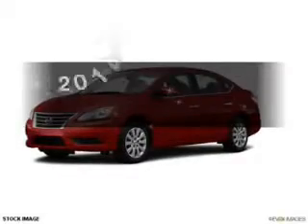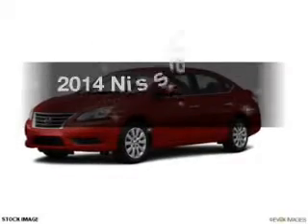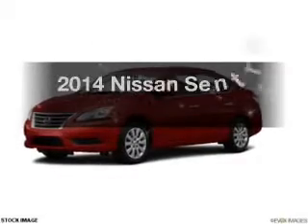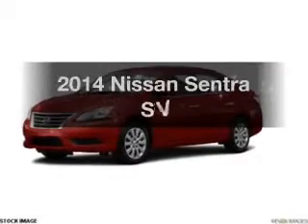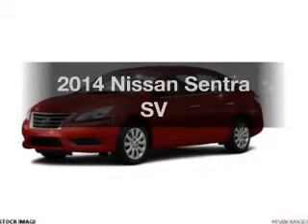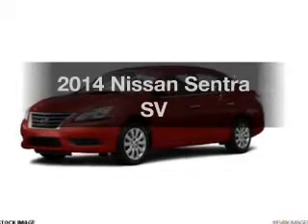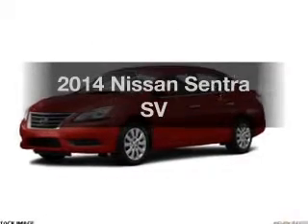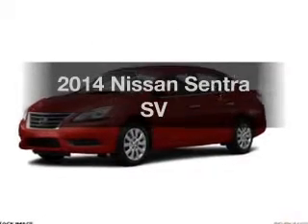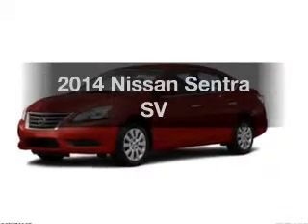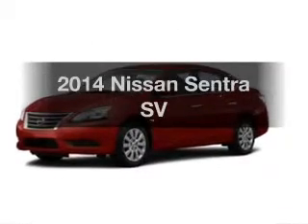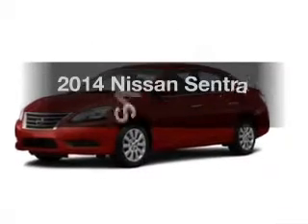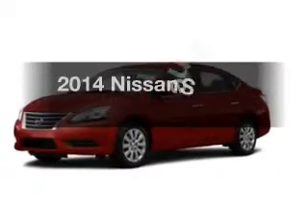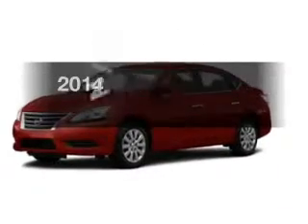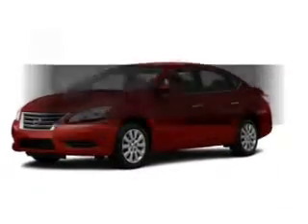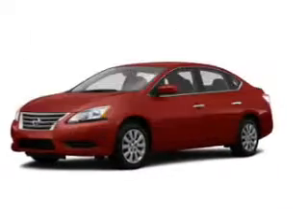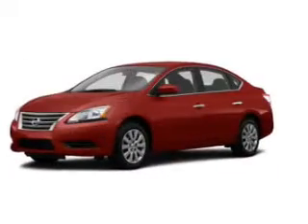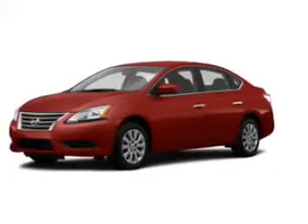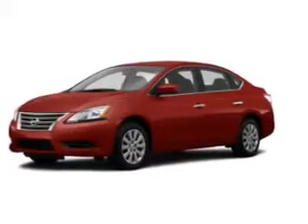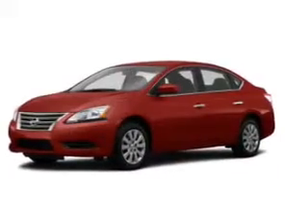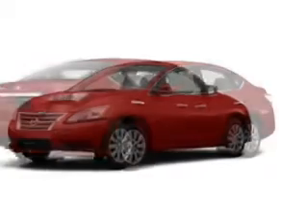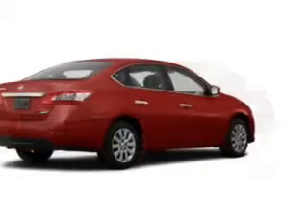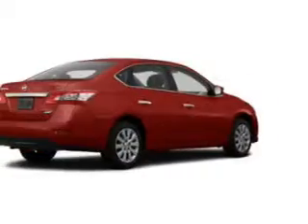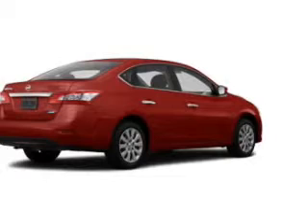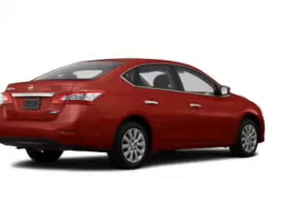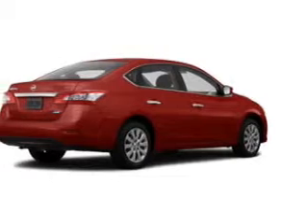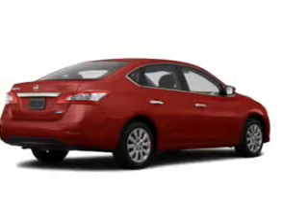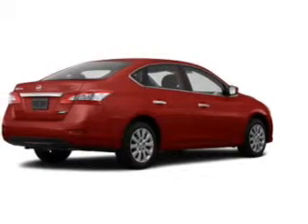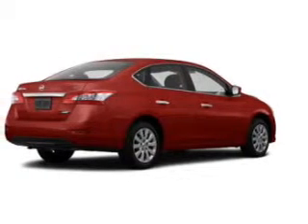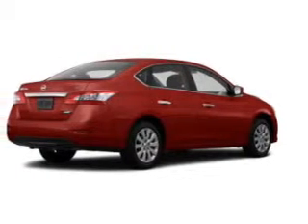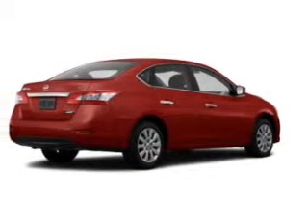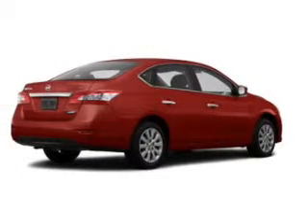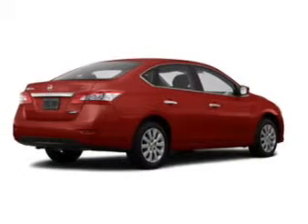Introducing the 2014 Nissan Sentra. If you're looking for an automobile with great attributes, look no further.